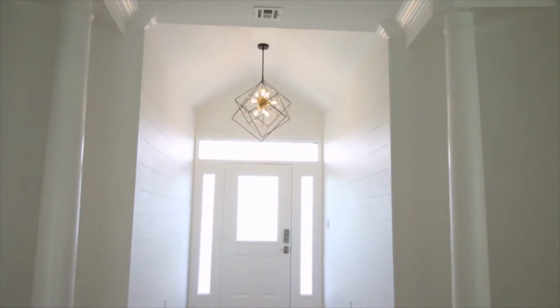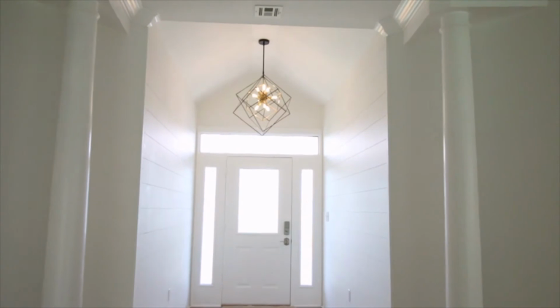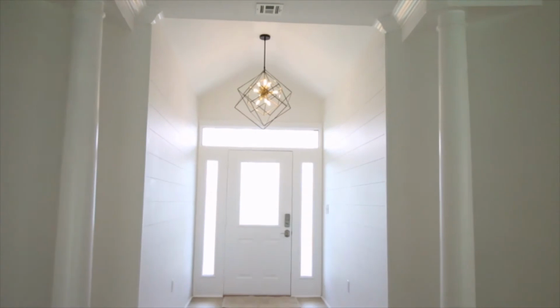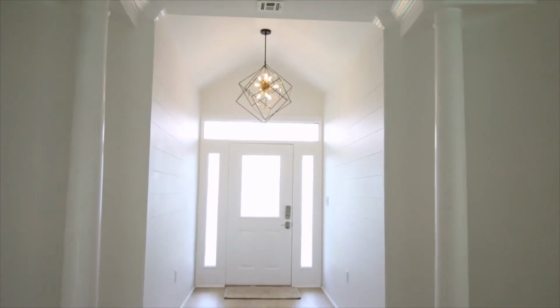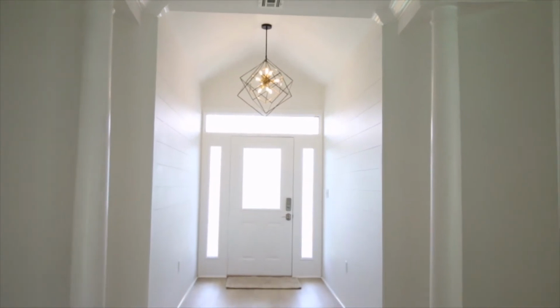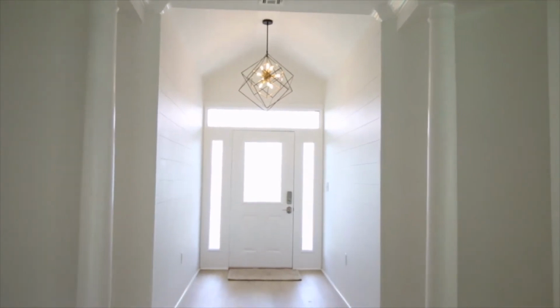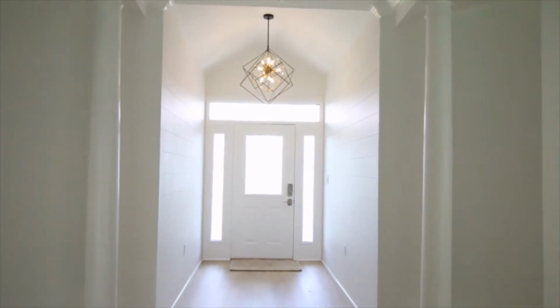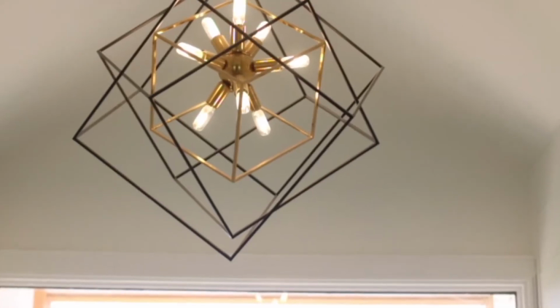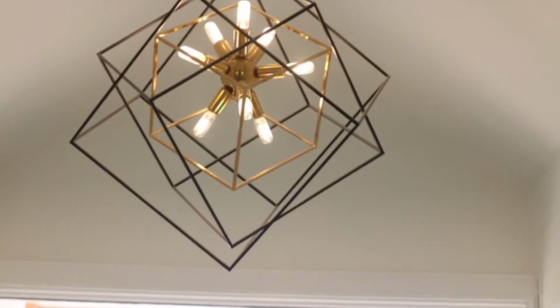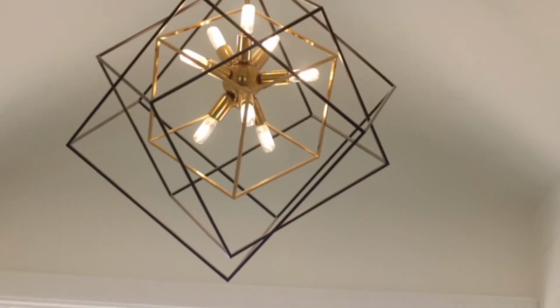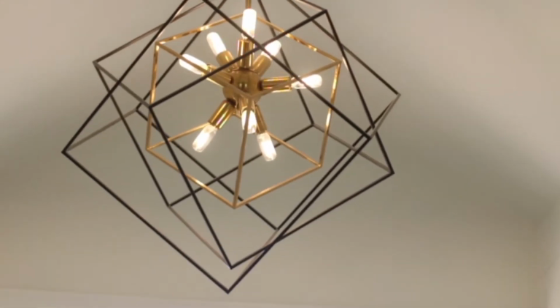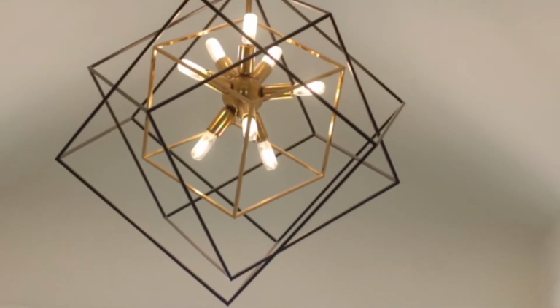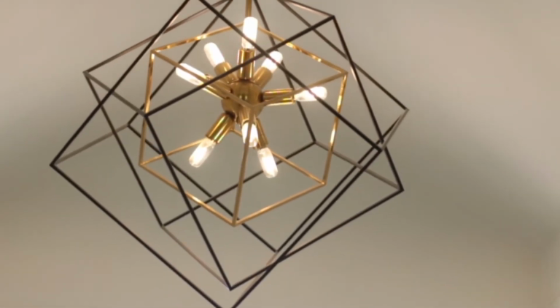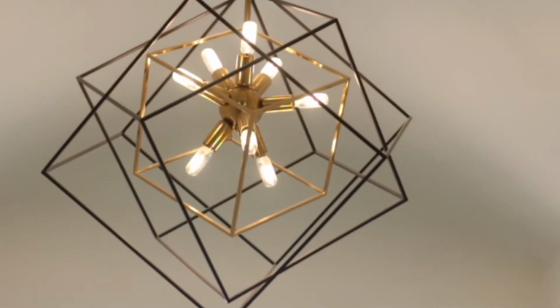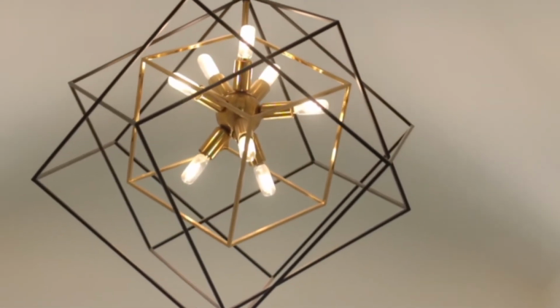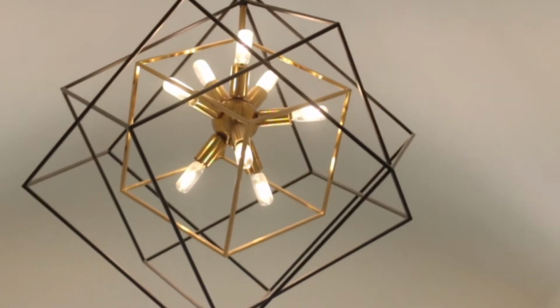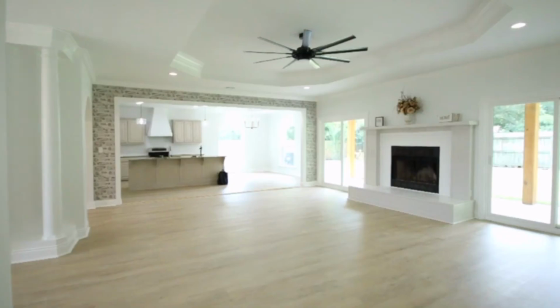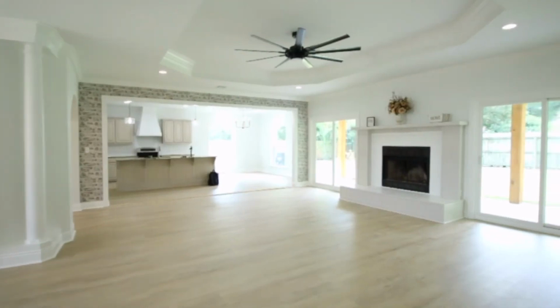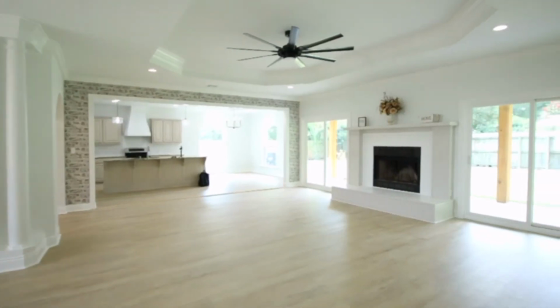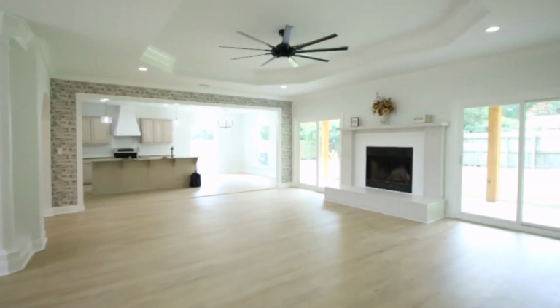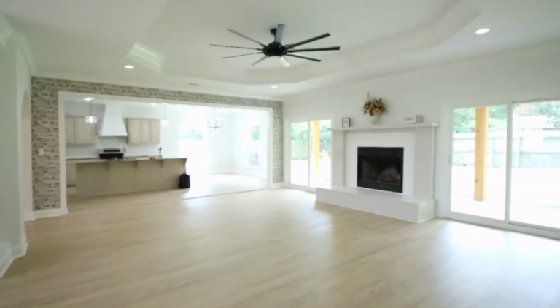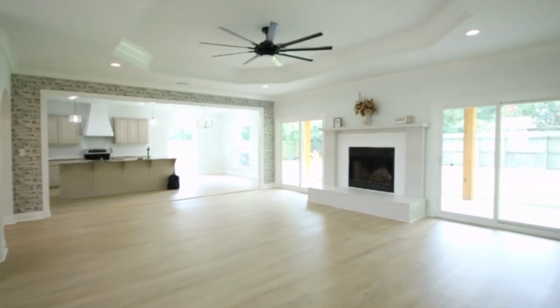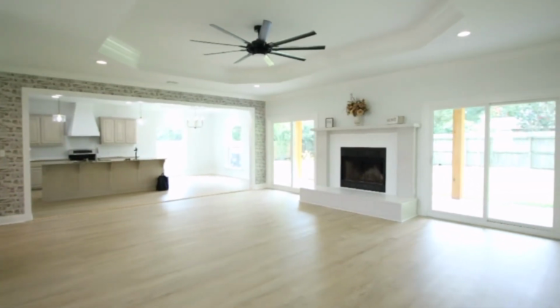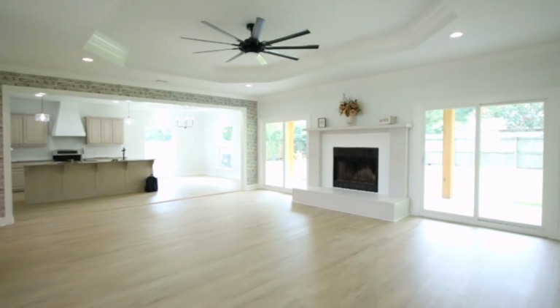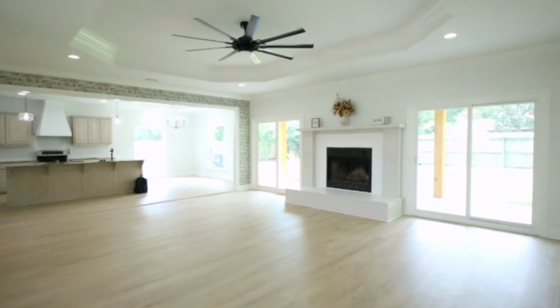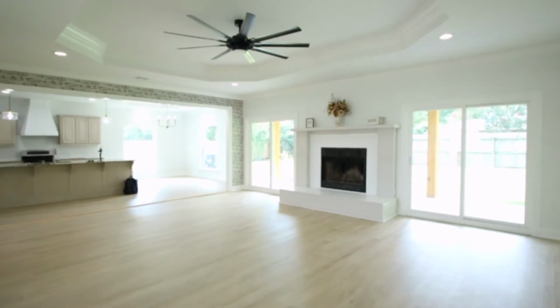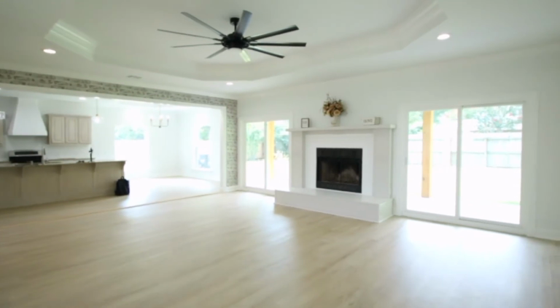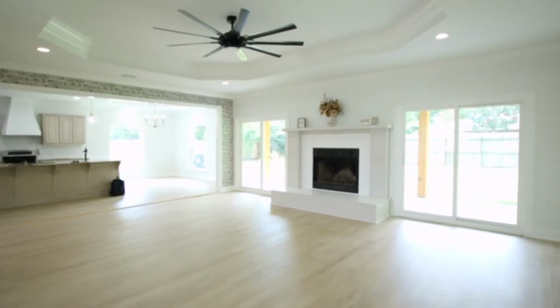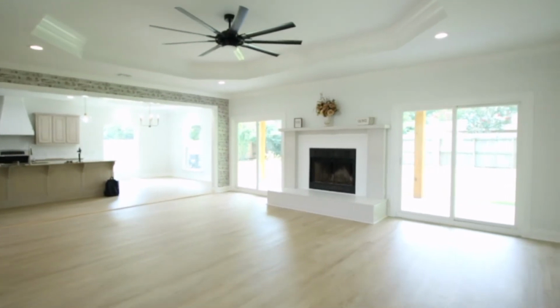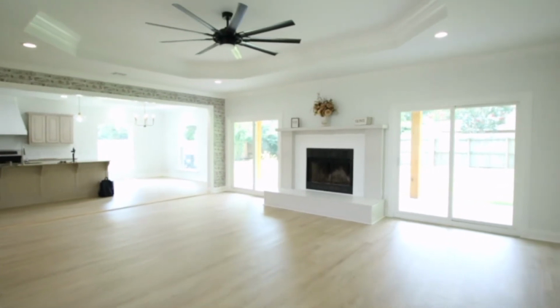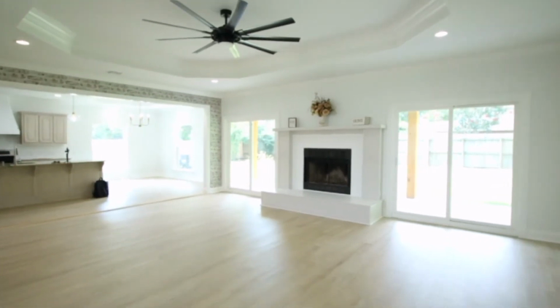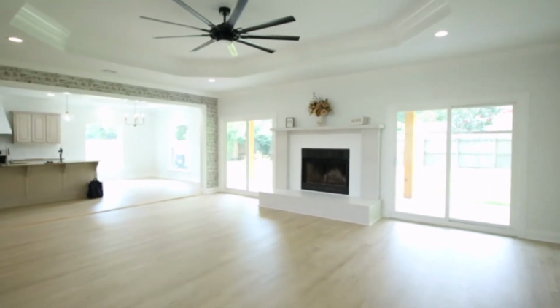Right when you walk in, it's very welcoming — pulls you right through the space with shiplap walls and pendant lighting on into the living room.